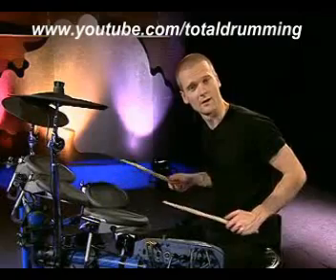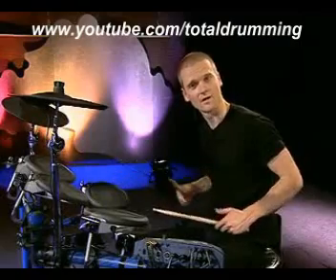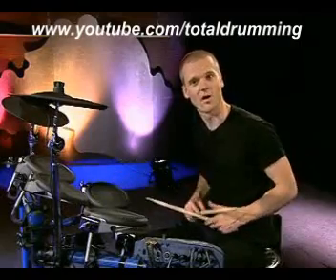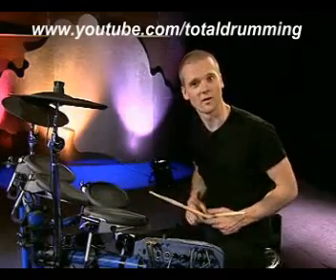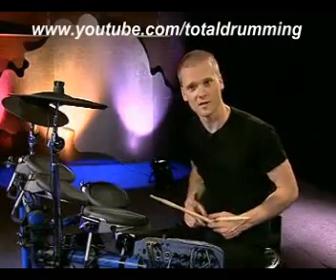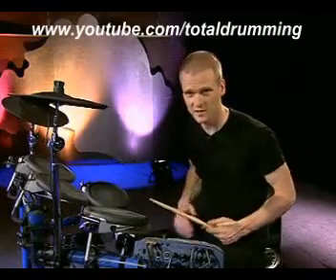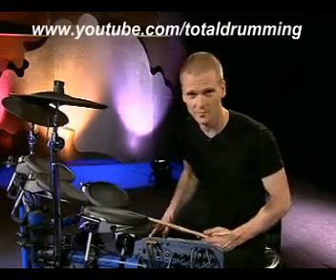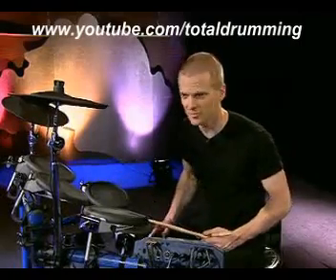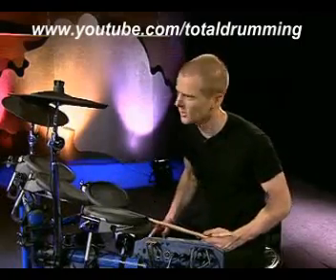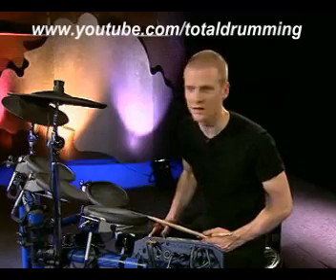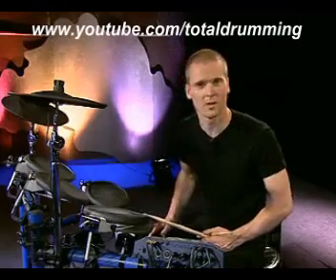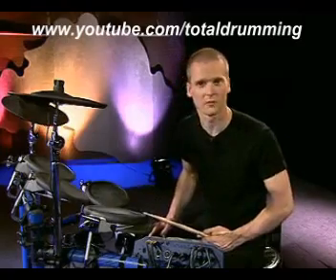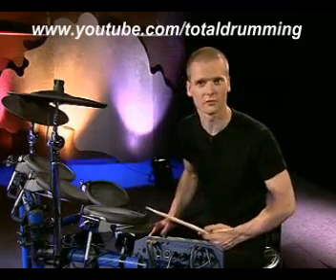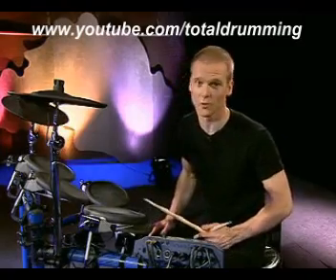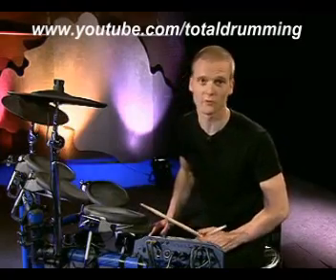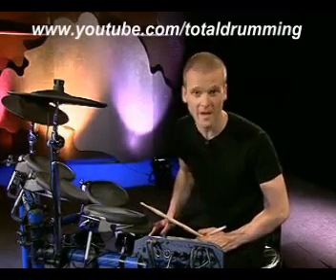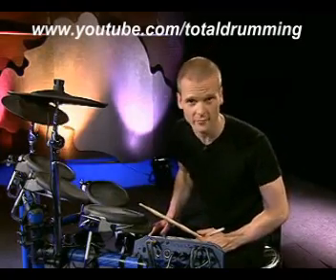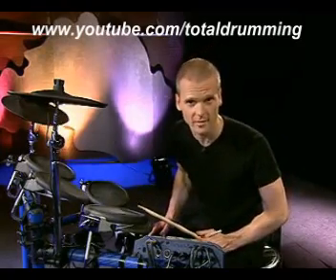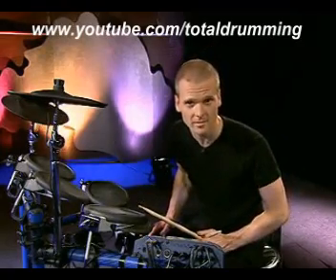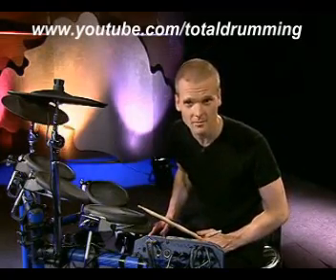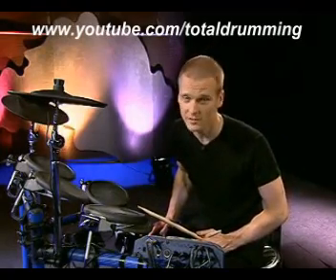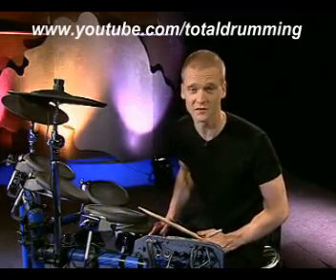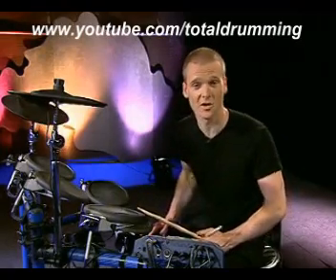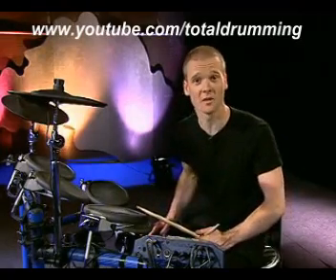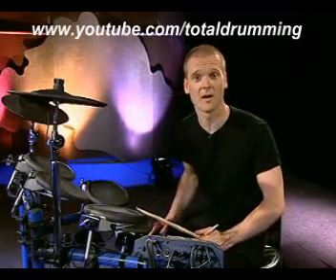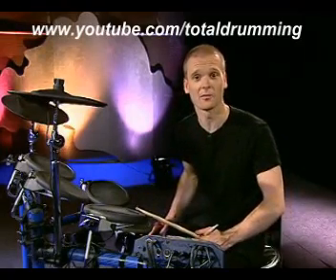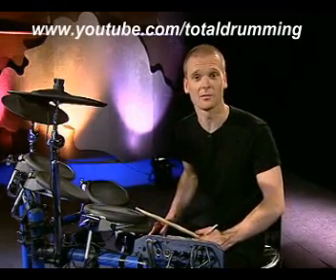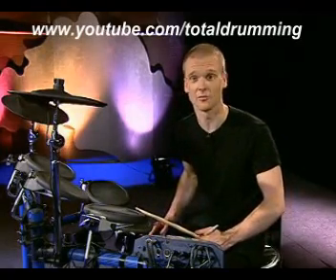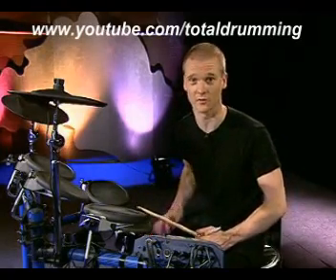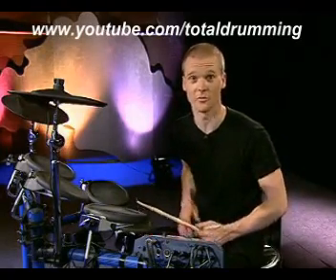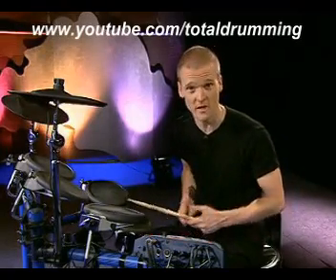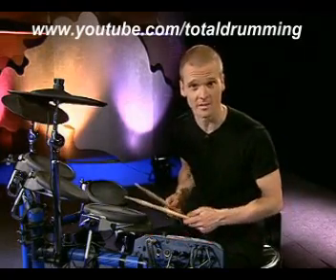So instead of talking about drunk driving, we can talk about drunk drumming.